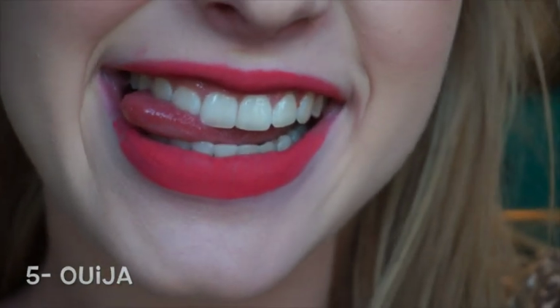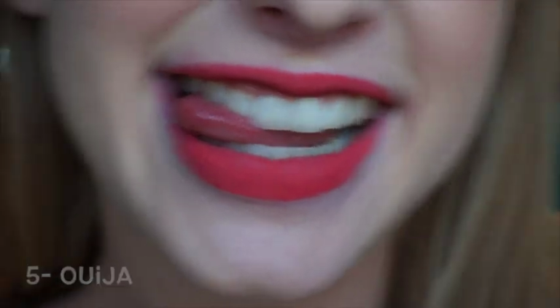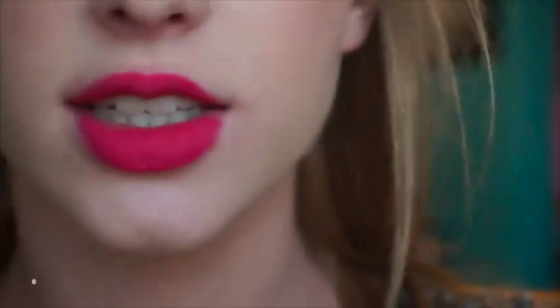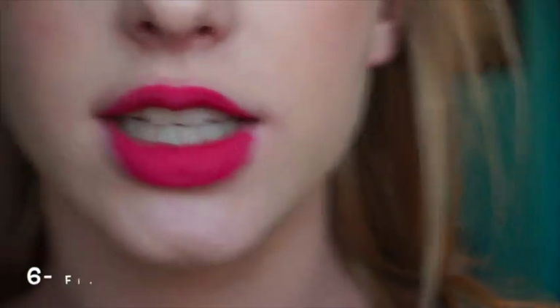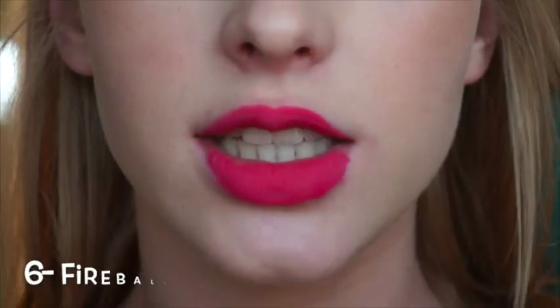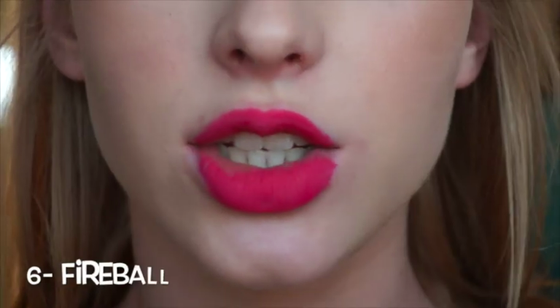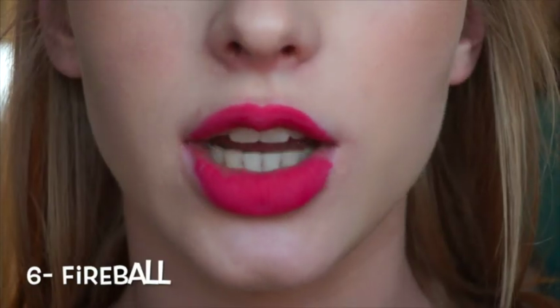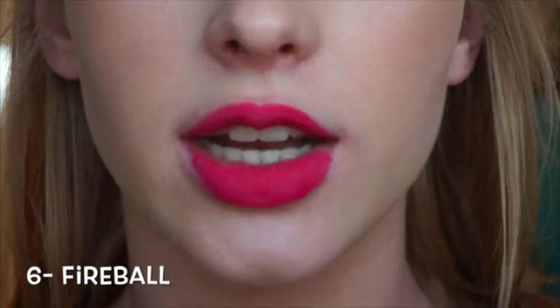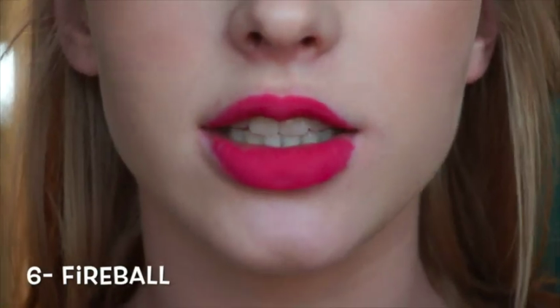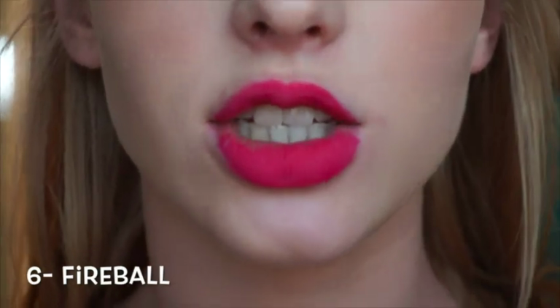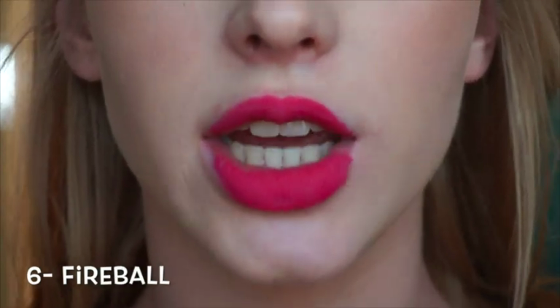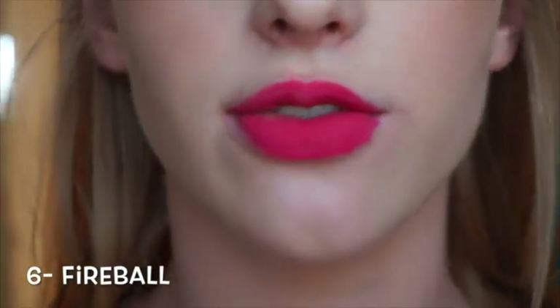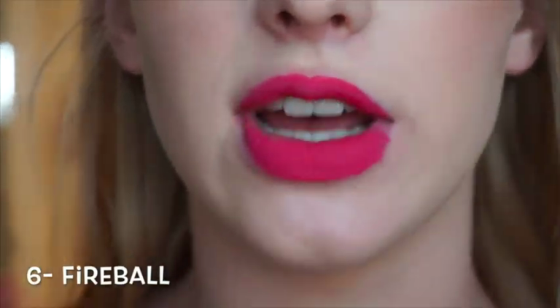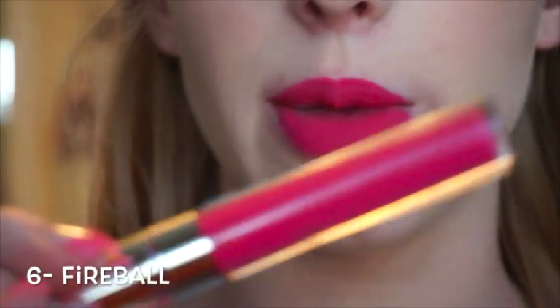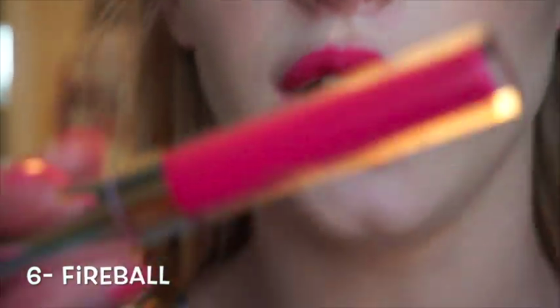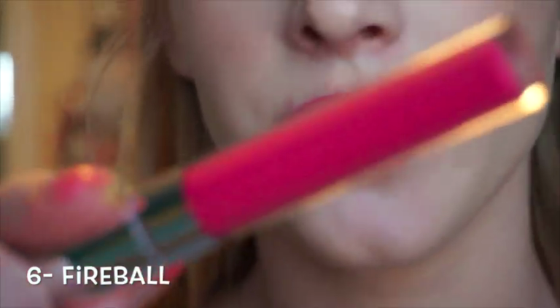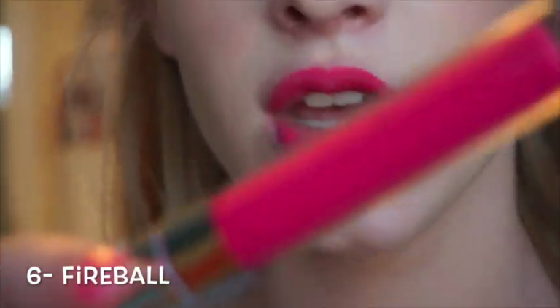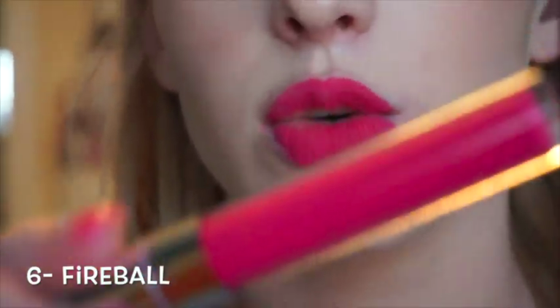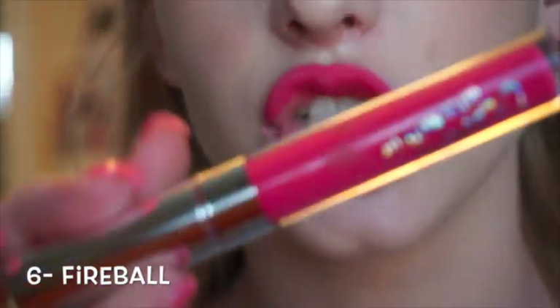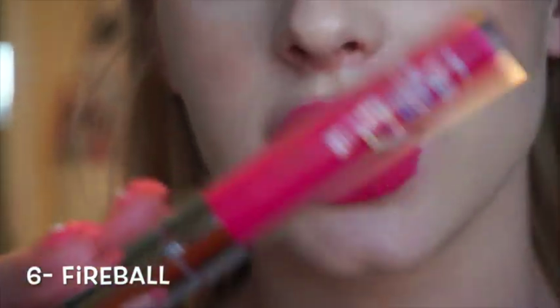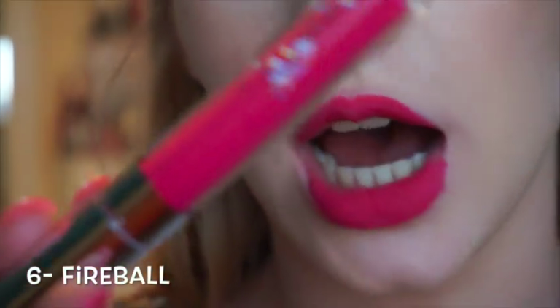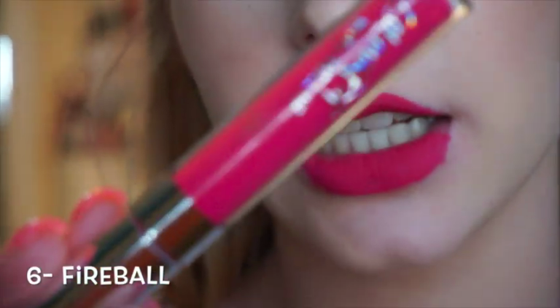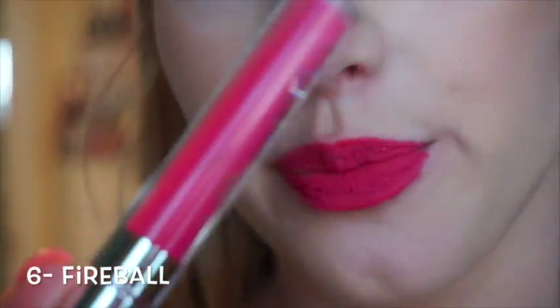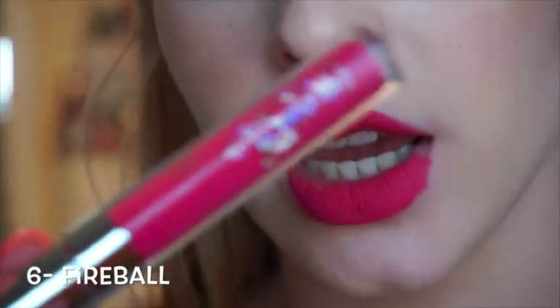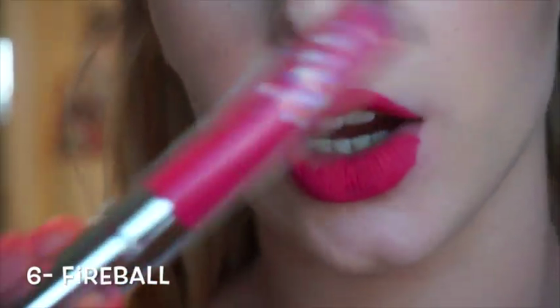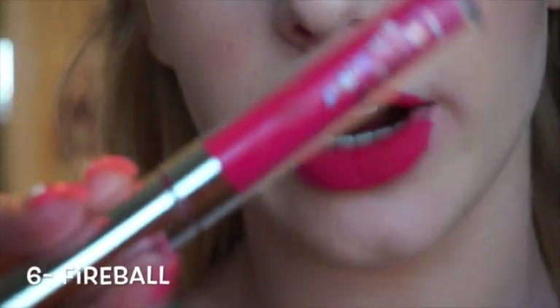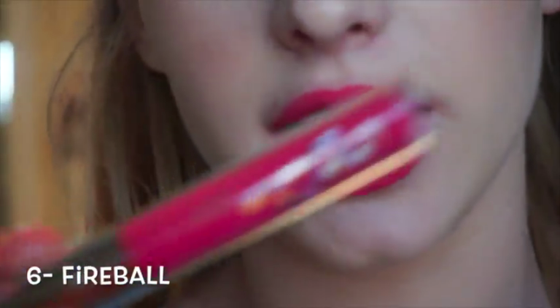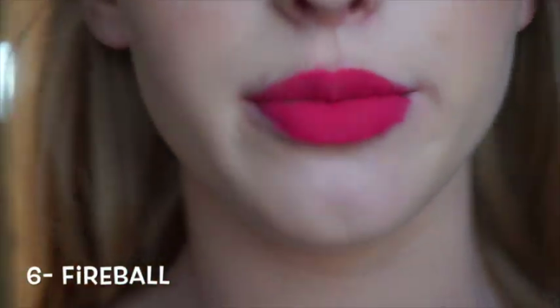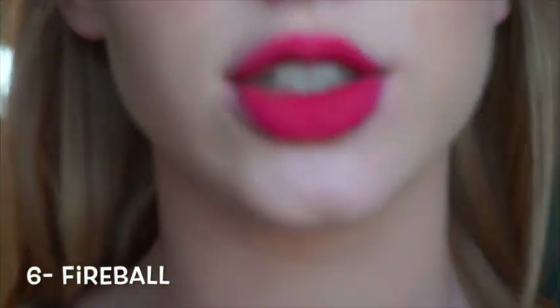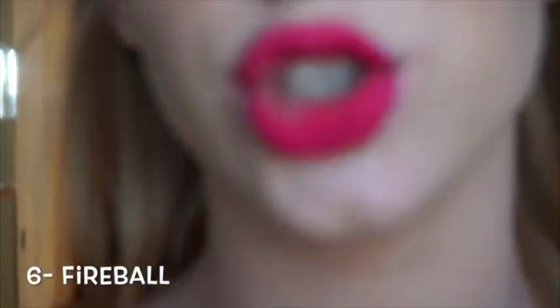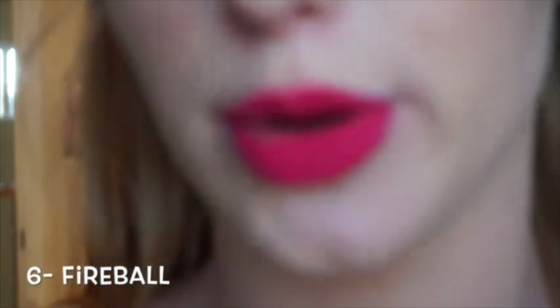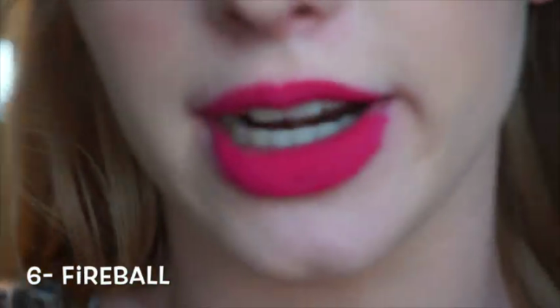The sixth shade is the shade Fireball, which is just this hot pink right here, and it's super pretty.